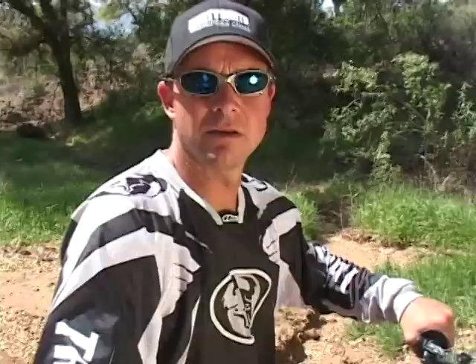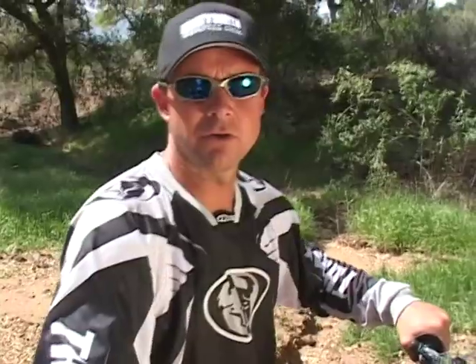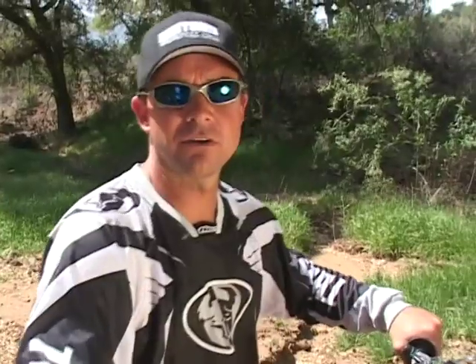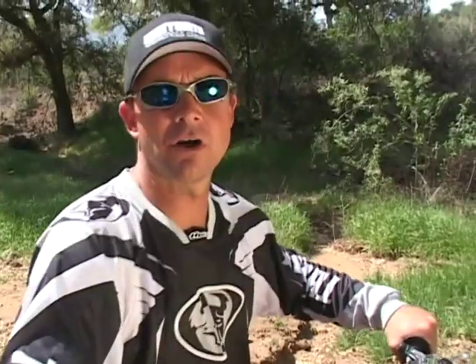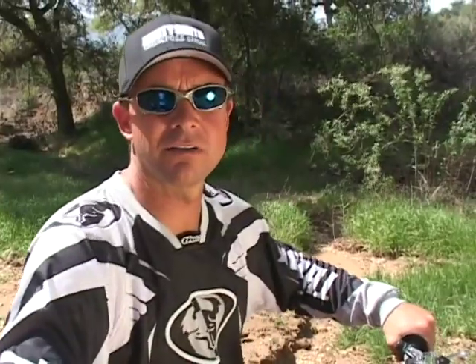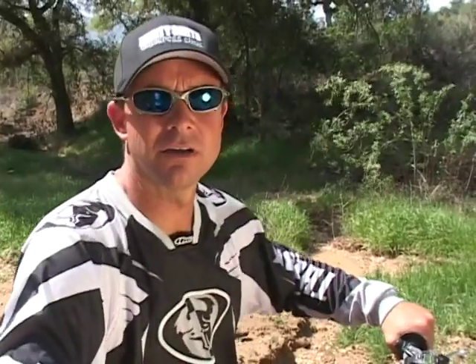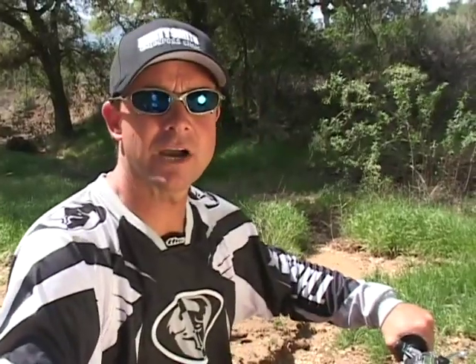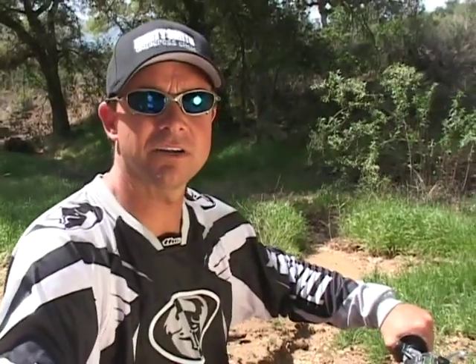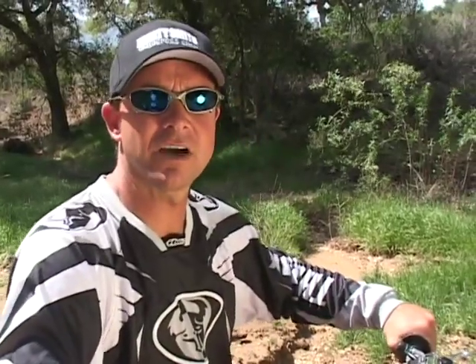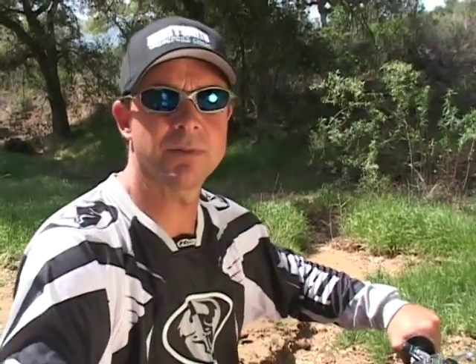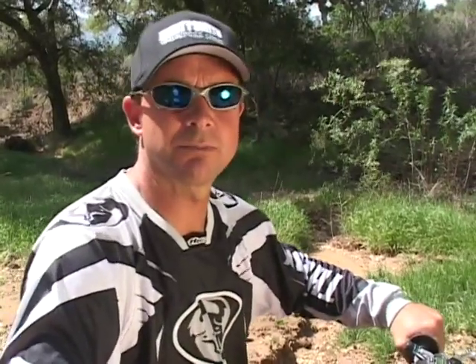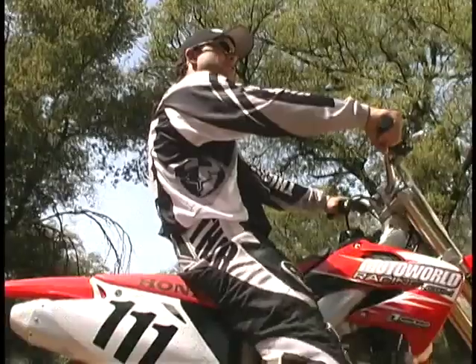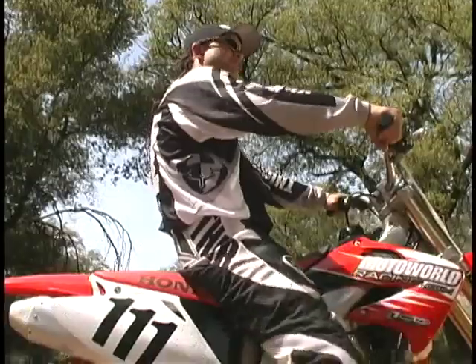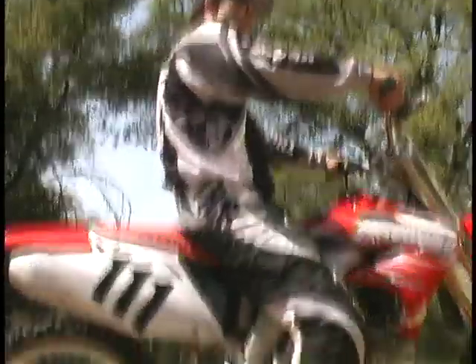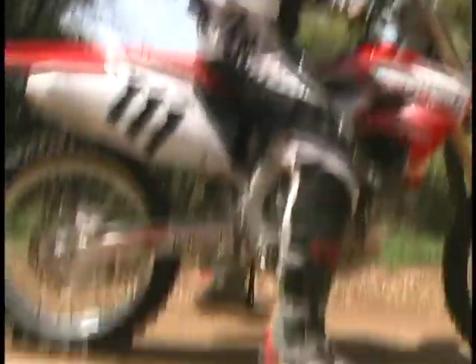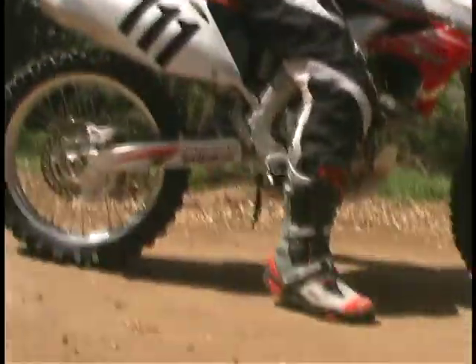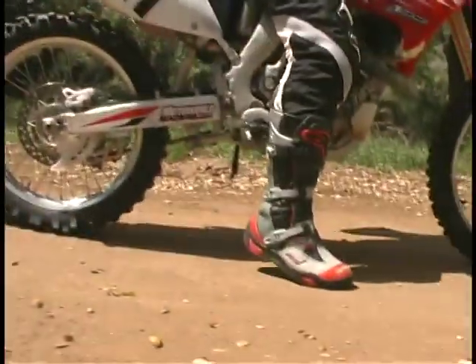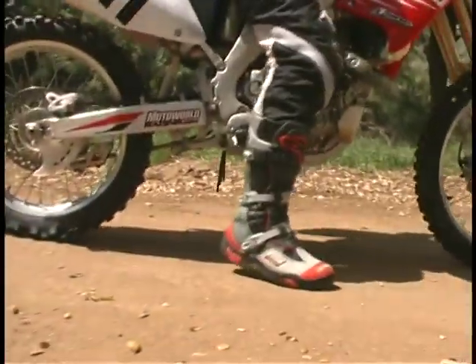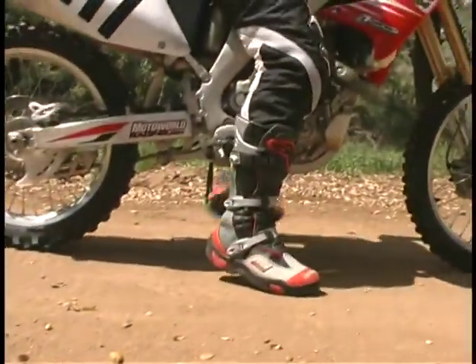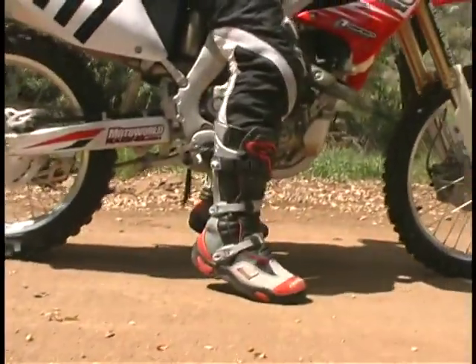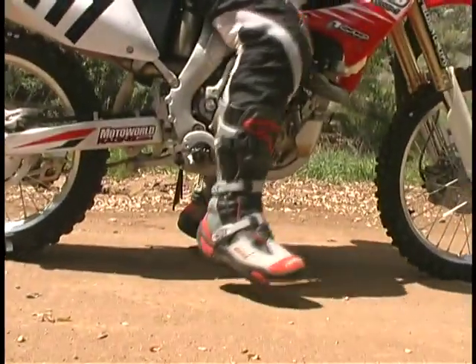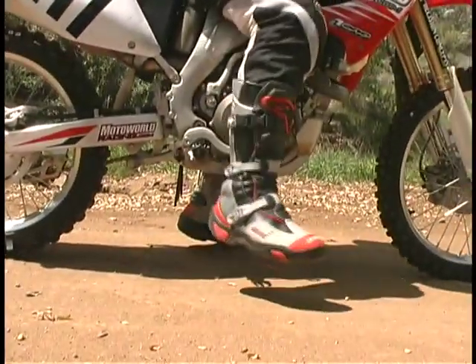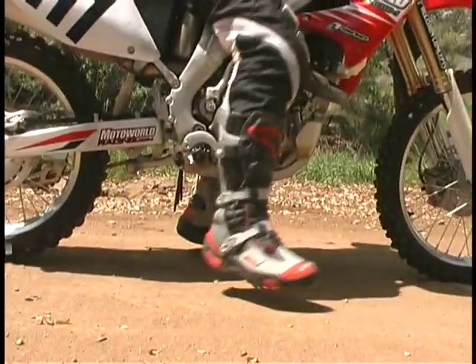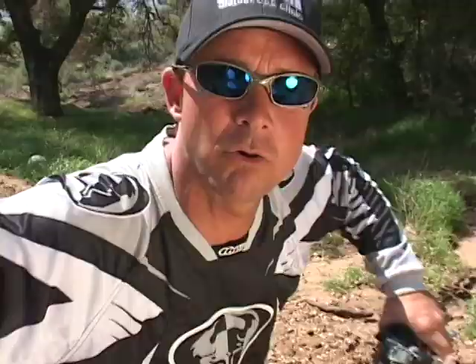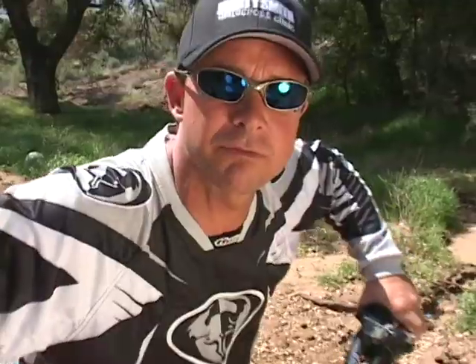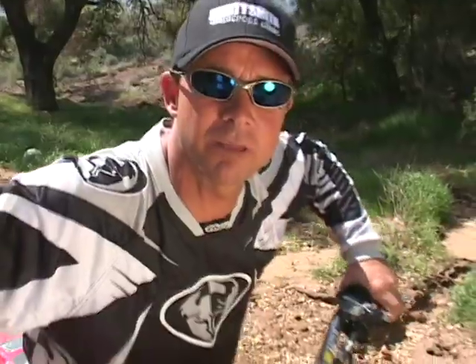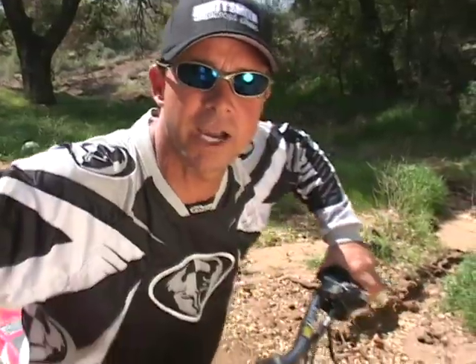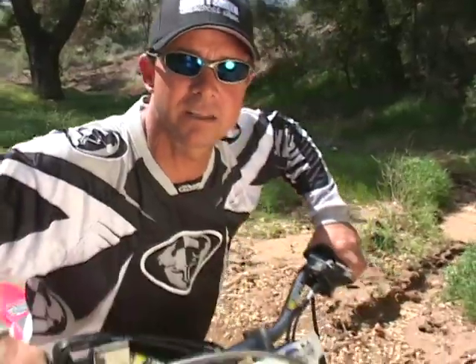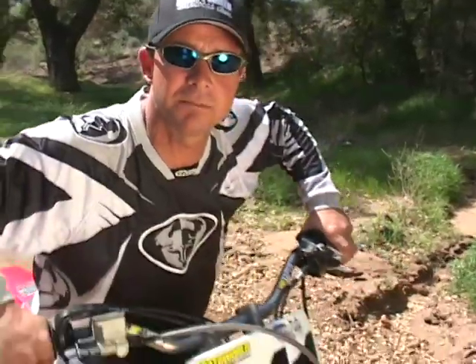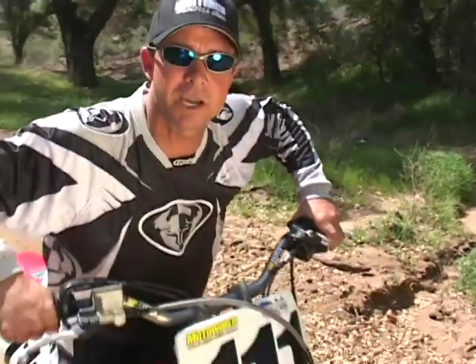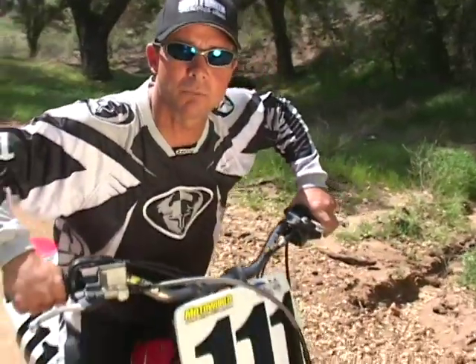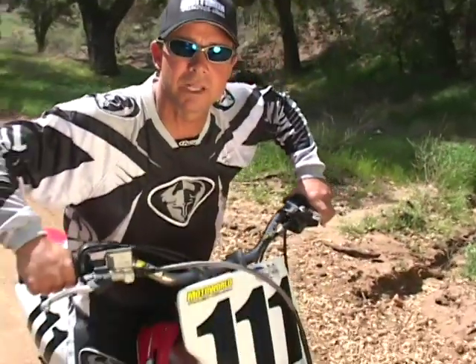For dirt starts, traction is not as much of a problem, so you keep your feet in front of the foot pegs and your weight over the front of the bike to keep the bike from wheeling.